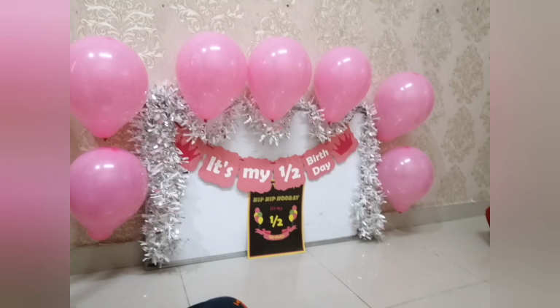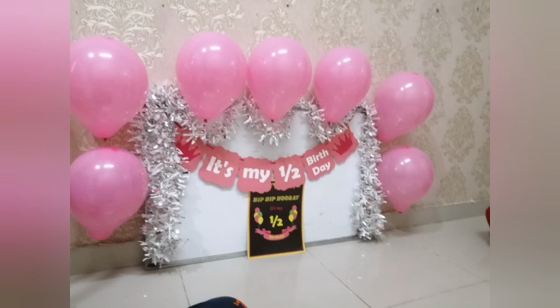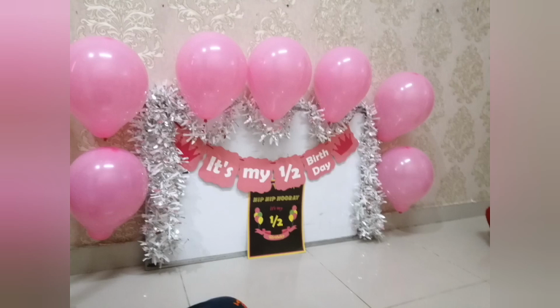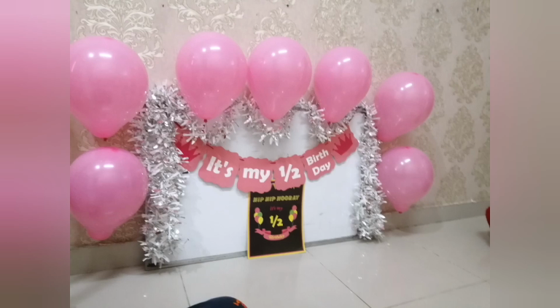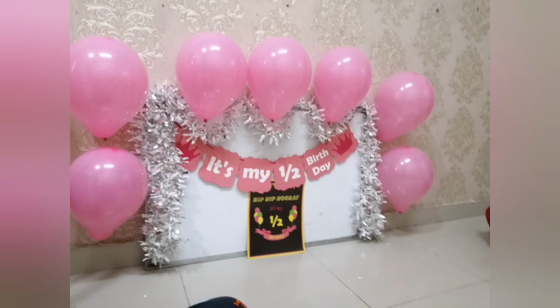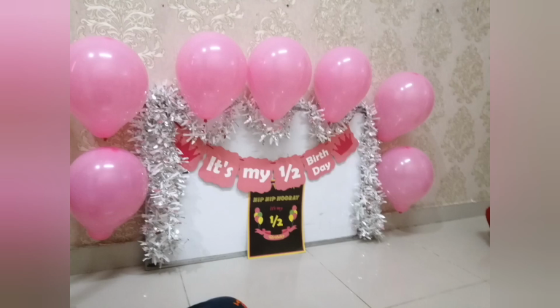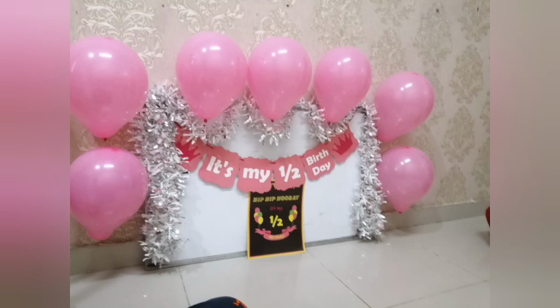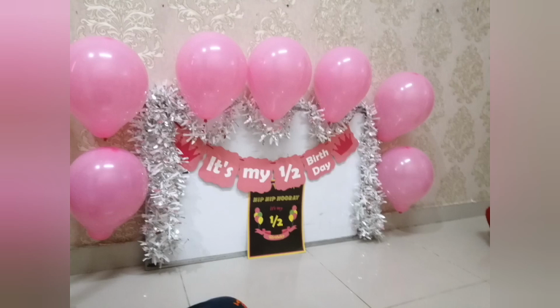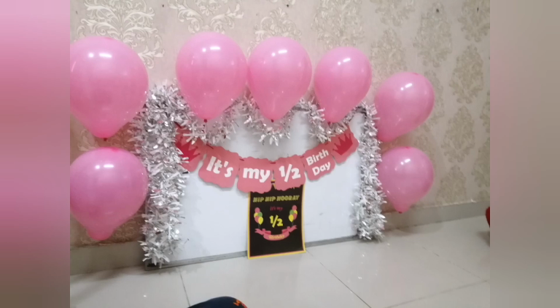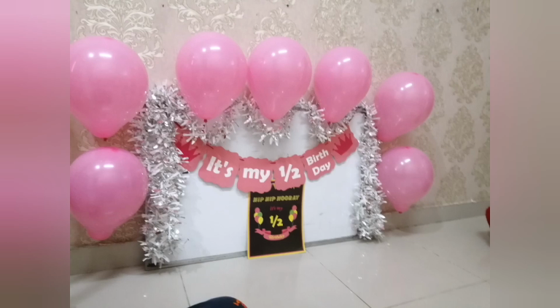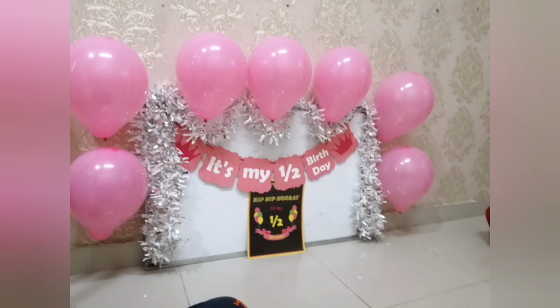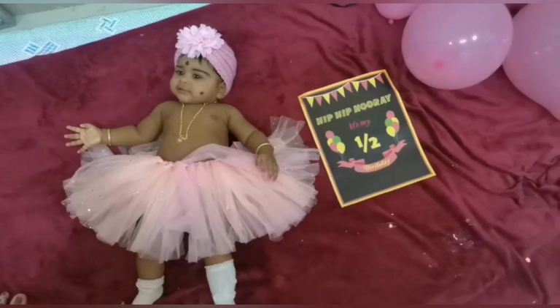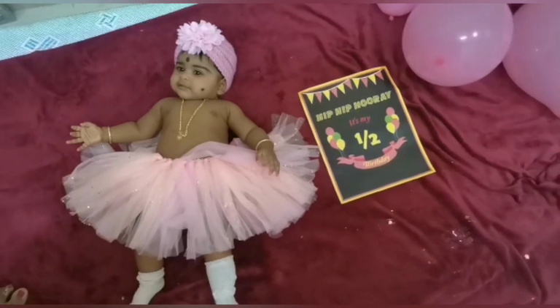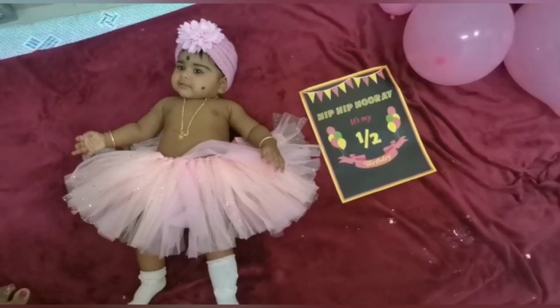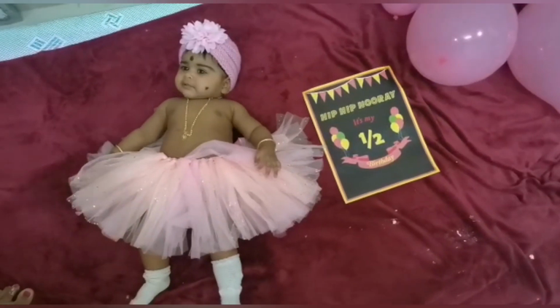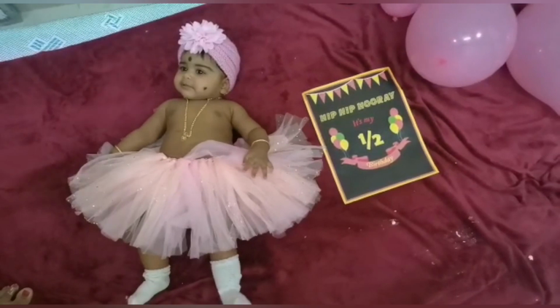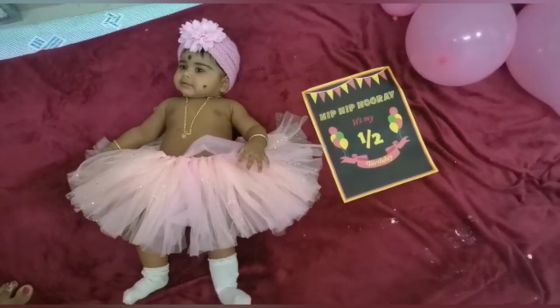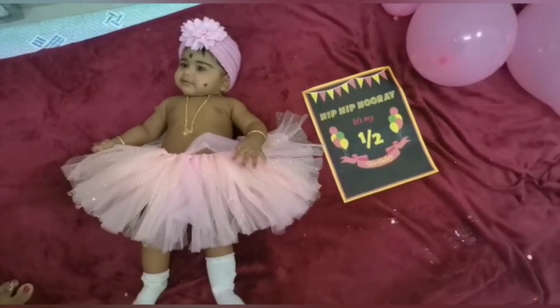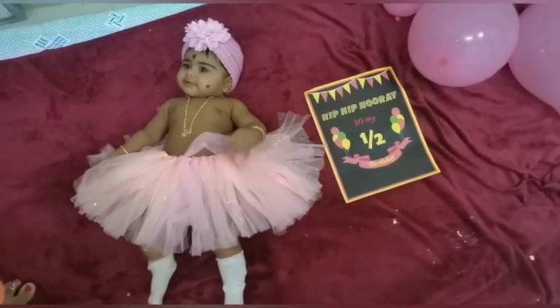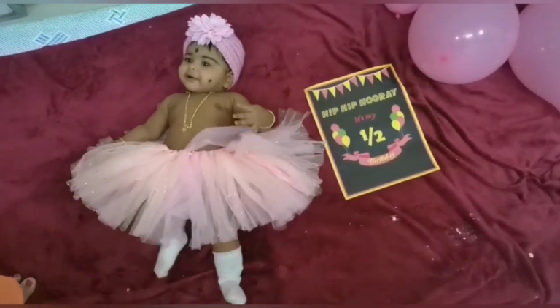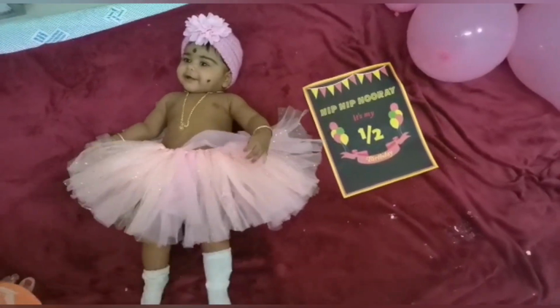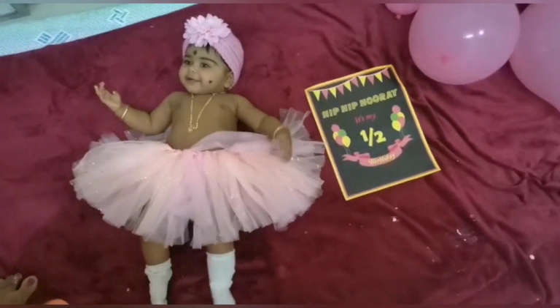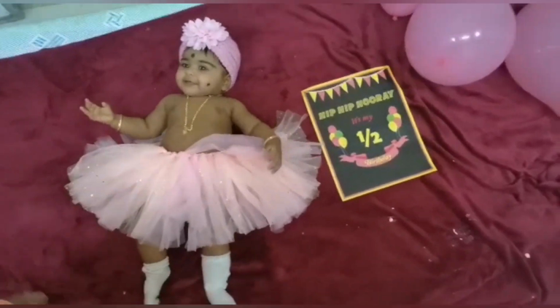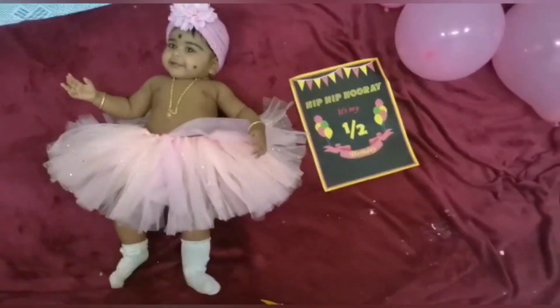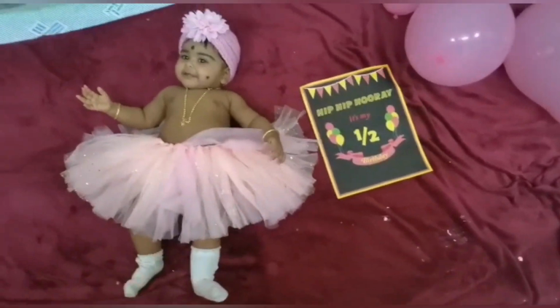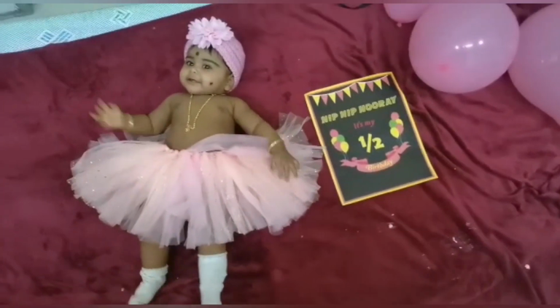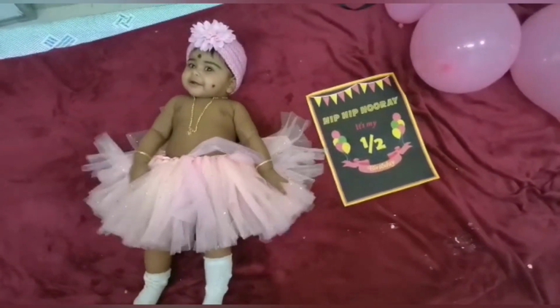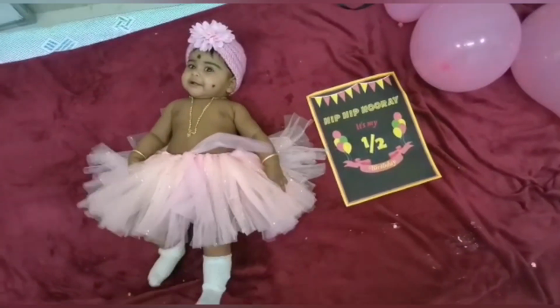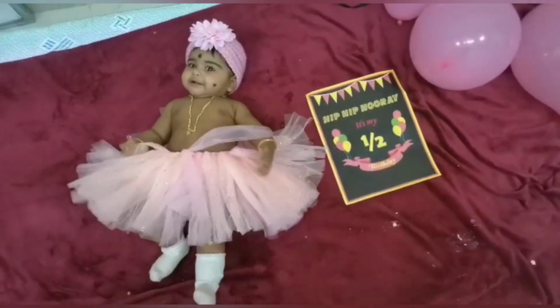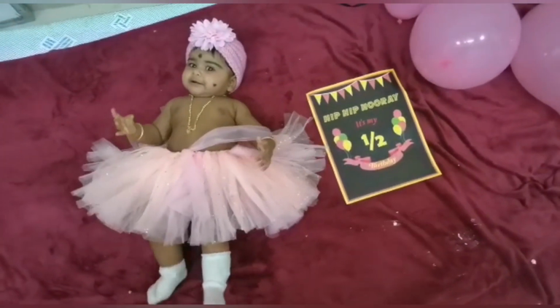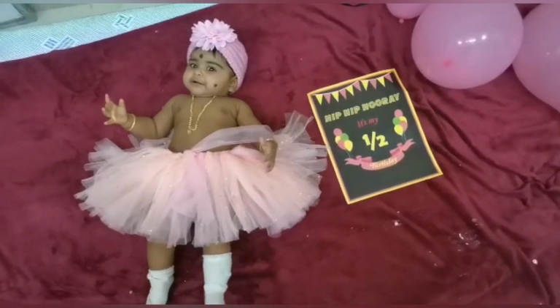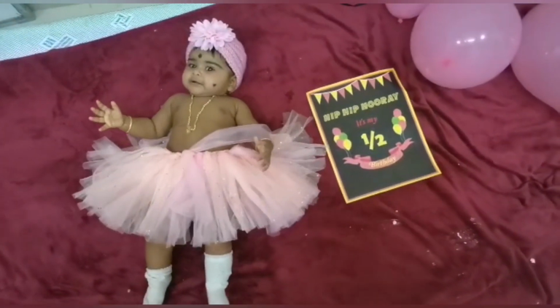In this video, we have all decorations and things in the first place. We have Rs. 250.